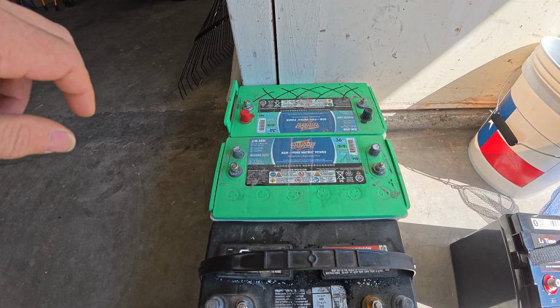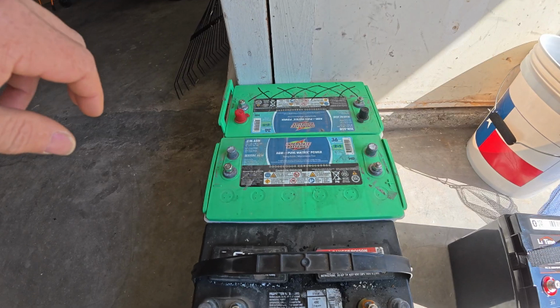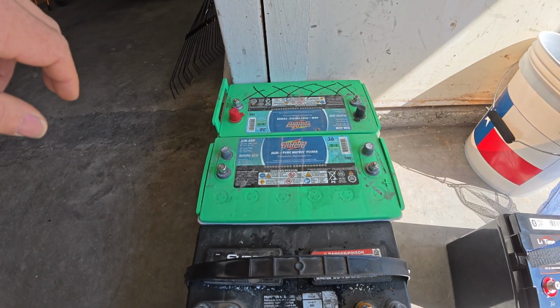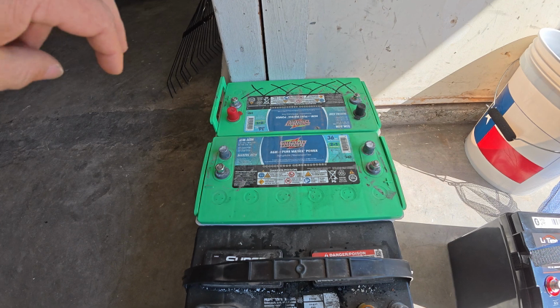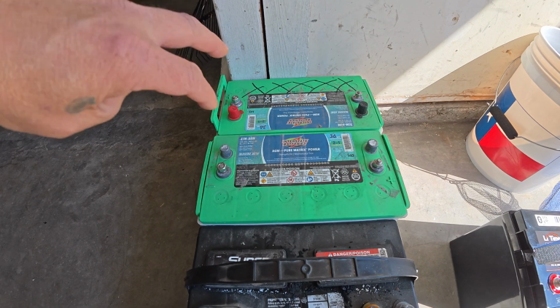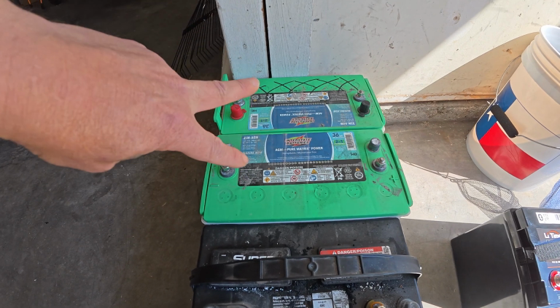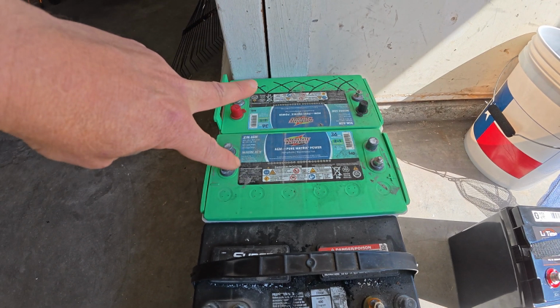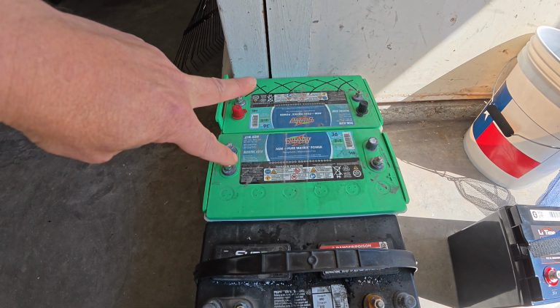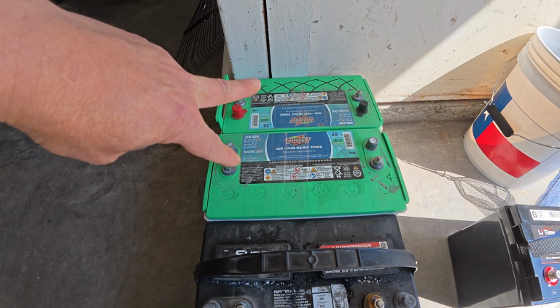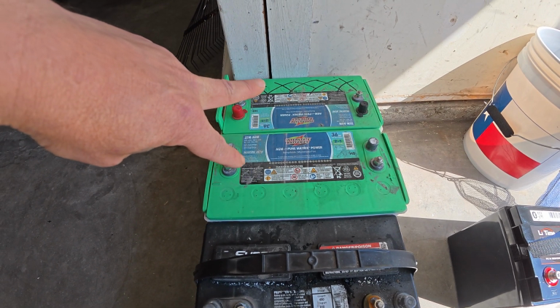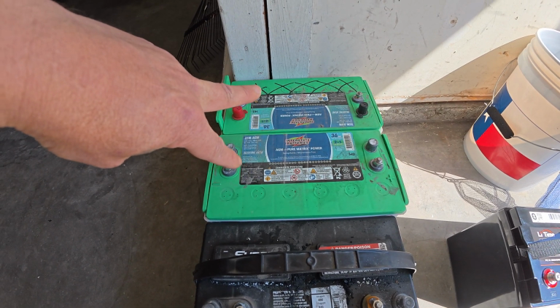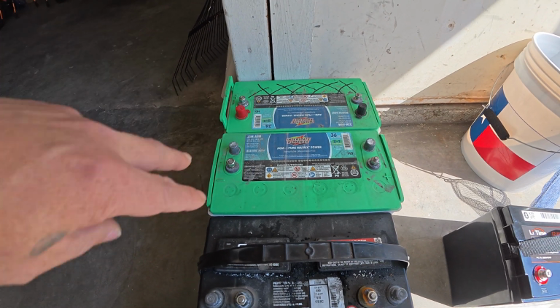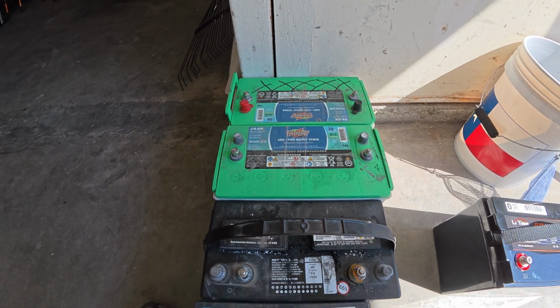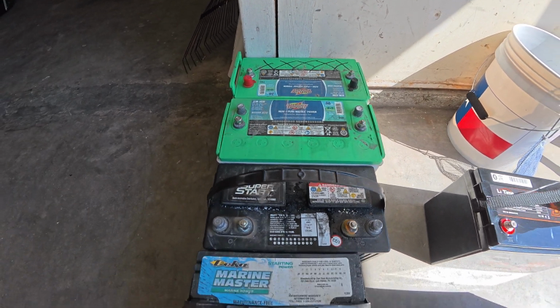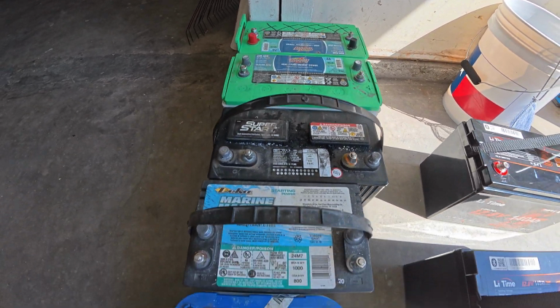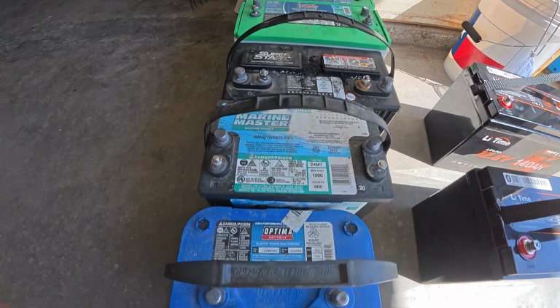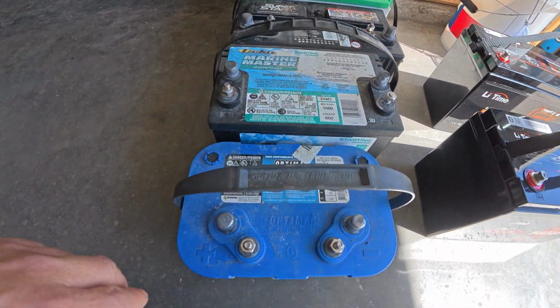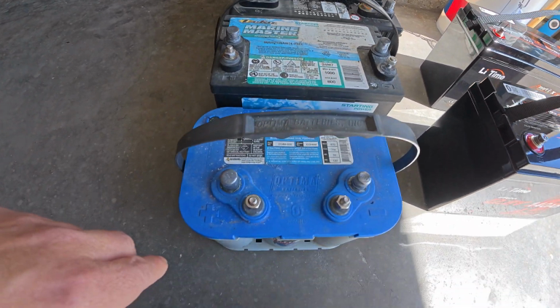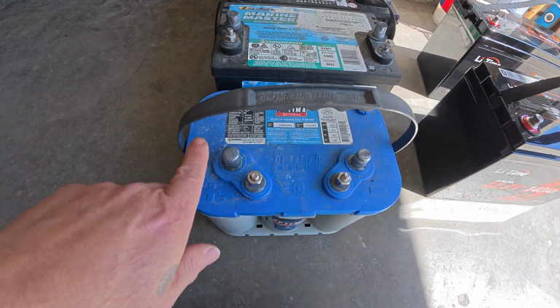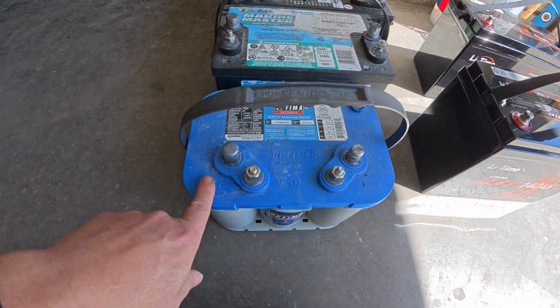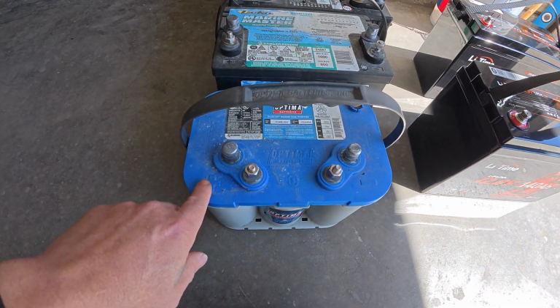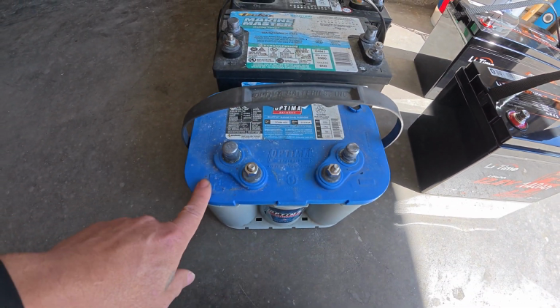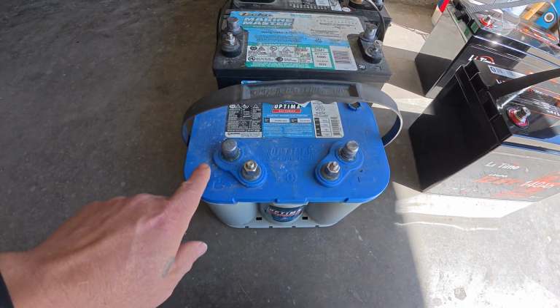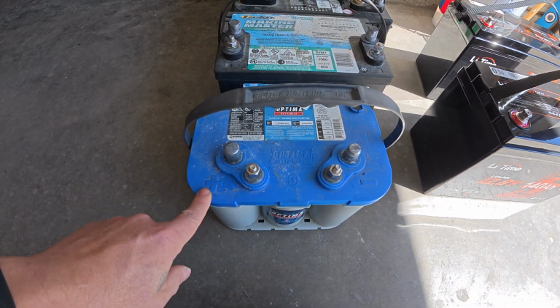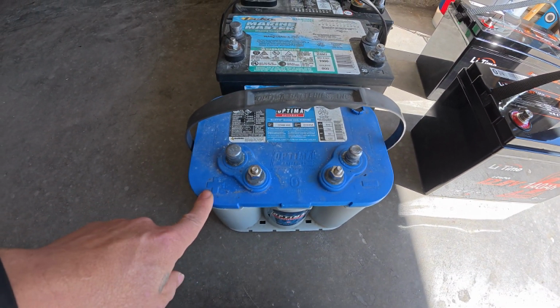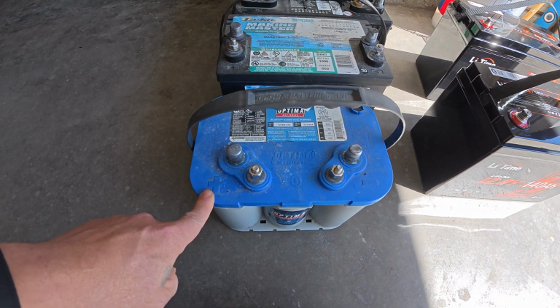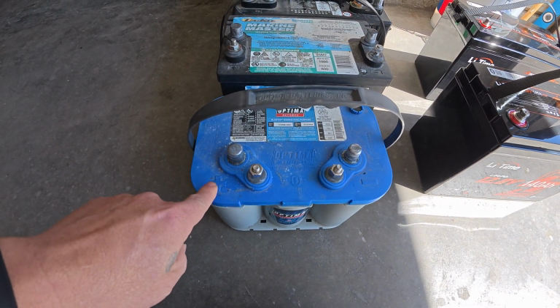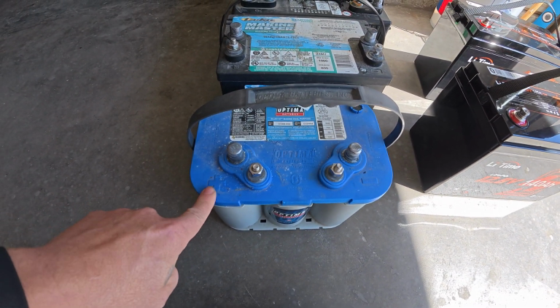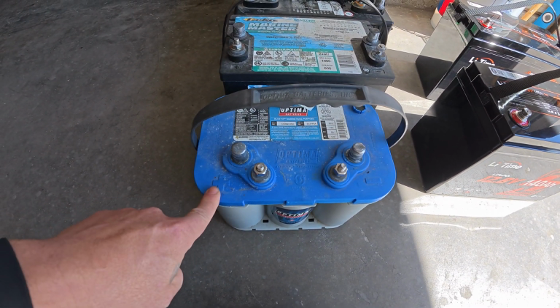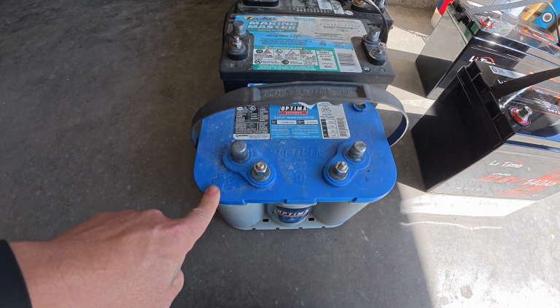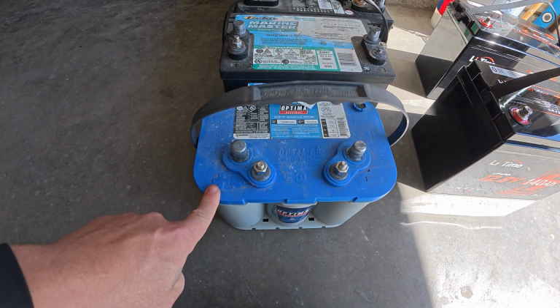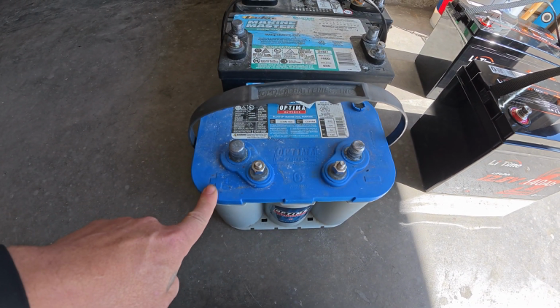Go run to the store, use those two as core charges, get two more of these — one for cranking, one for house battery.